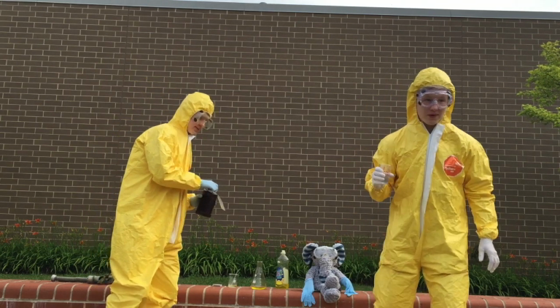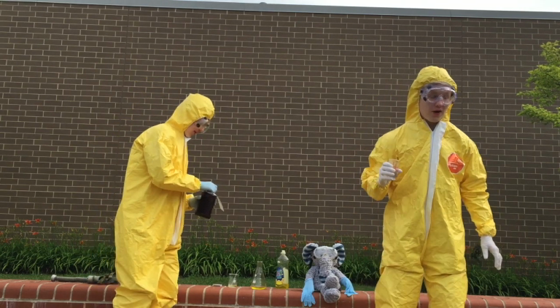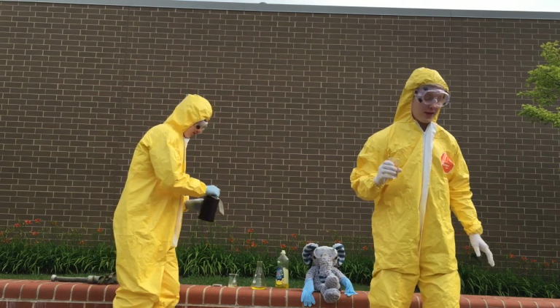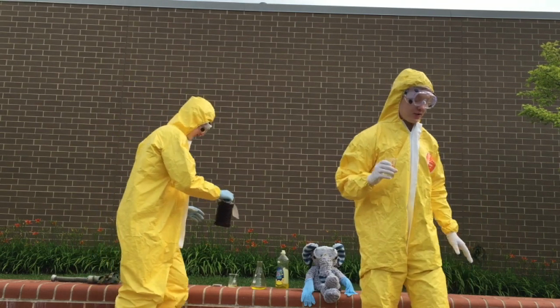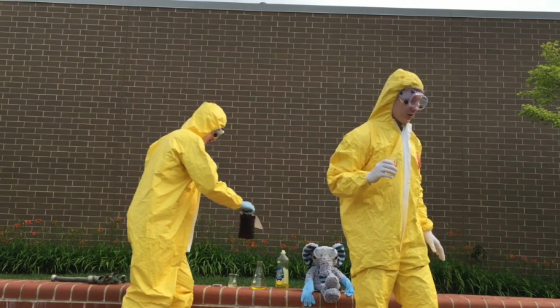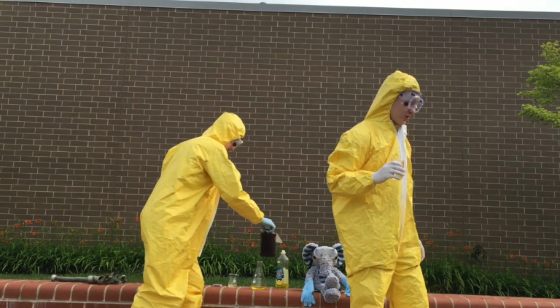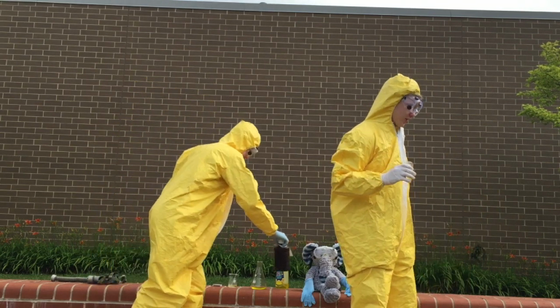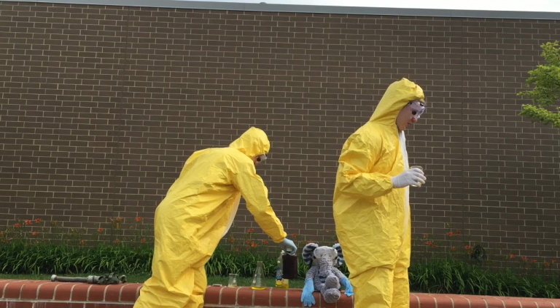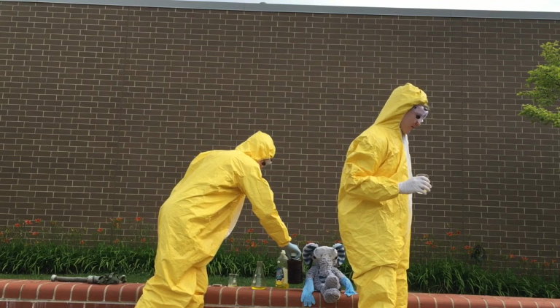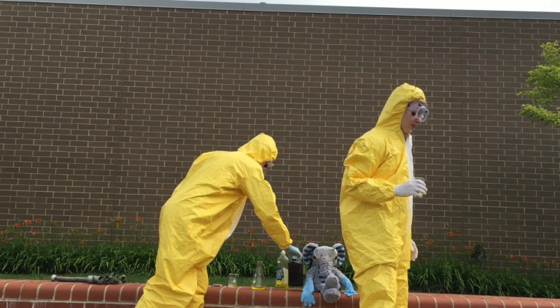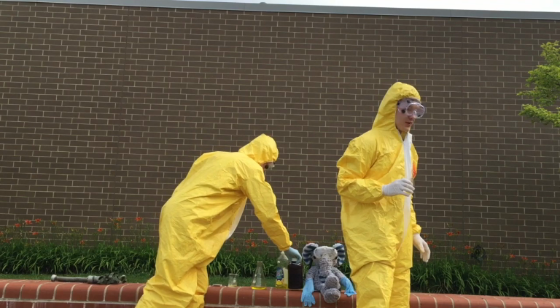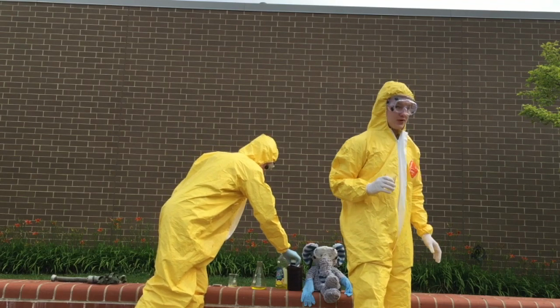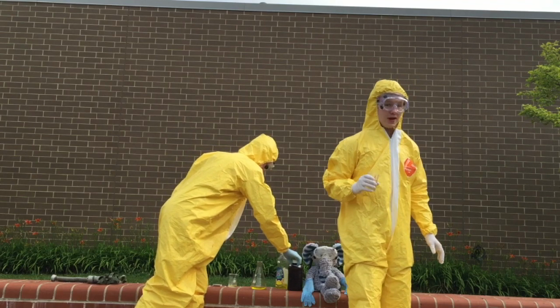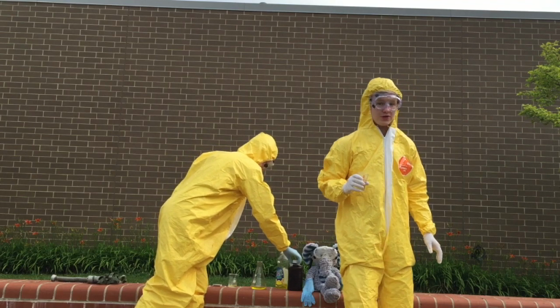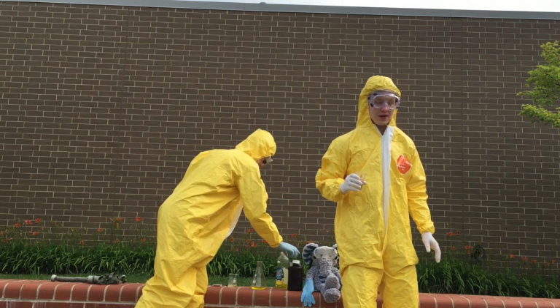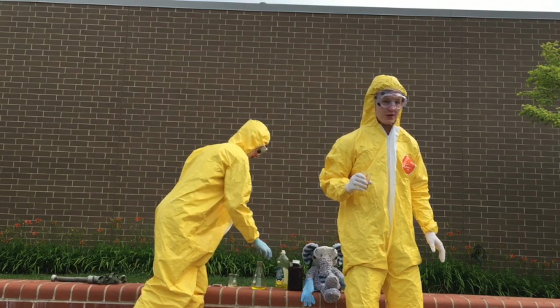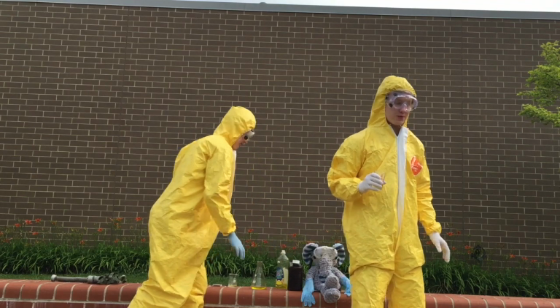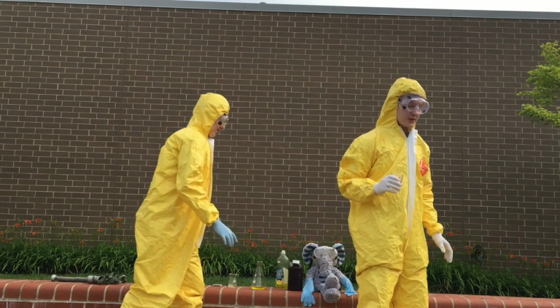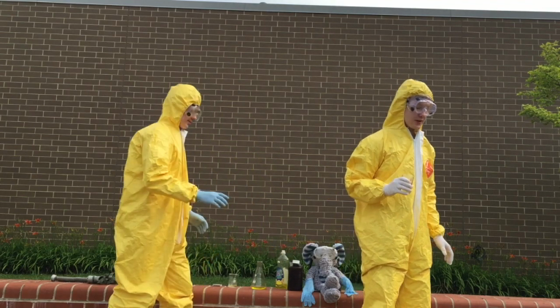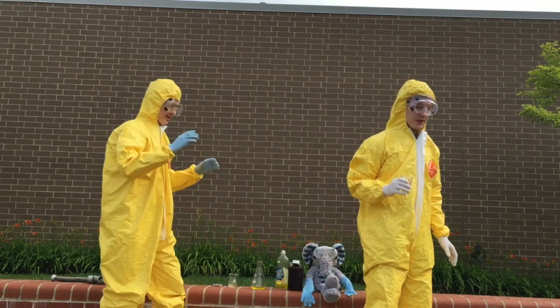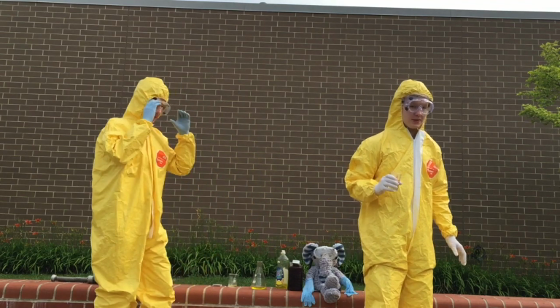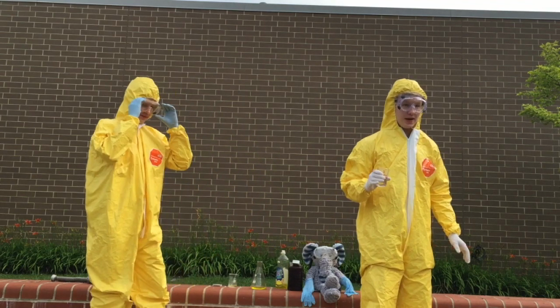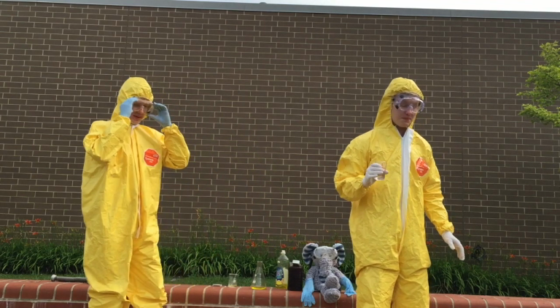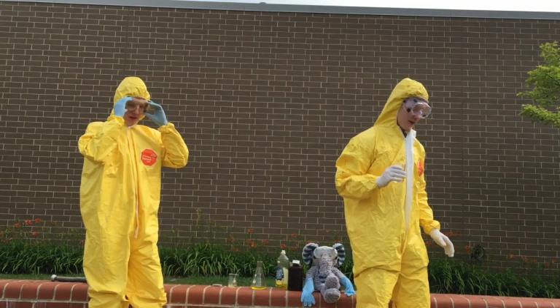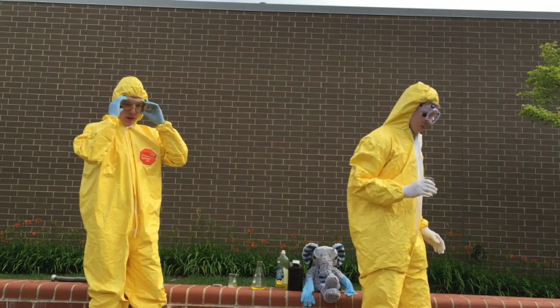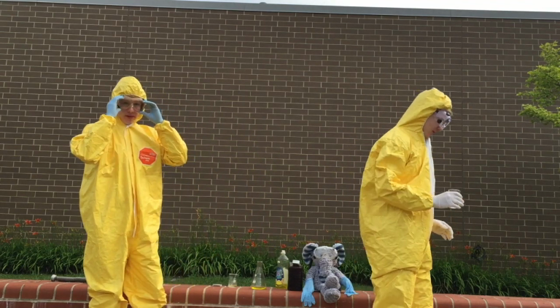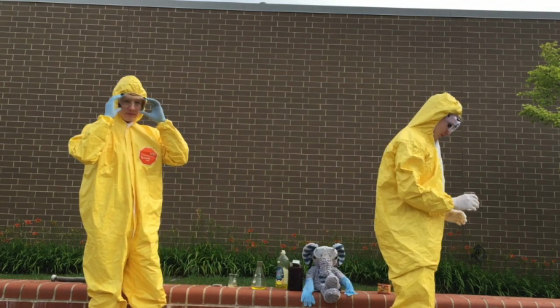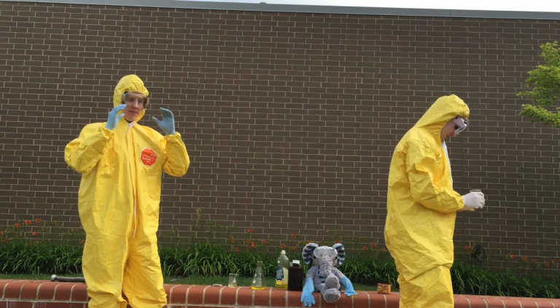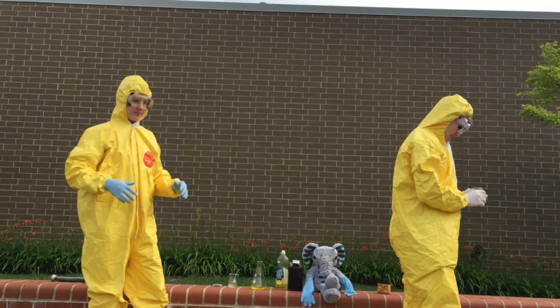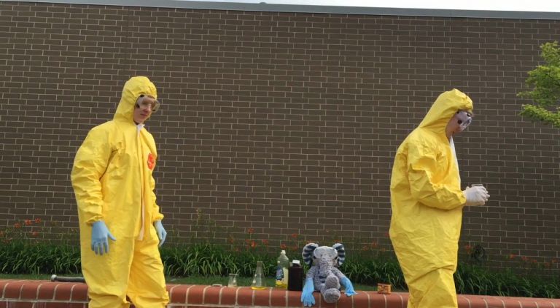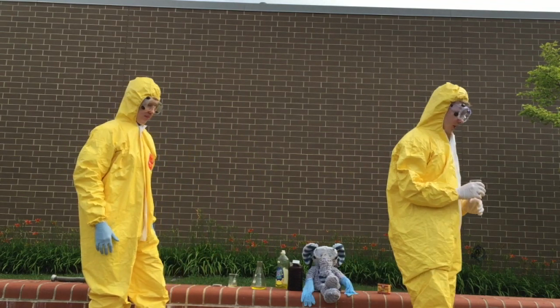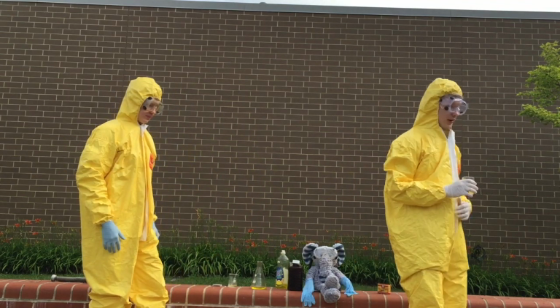That is disgusting. Do not drink hydrogen peroxide, kids. That is bad for you.